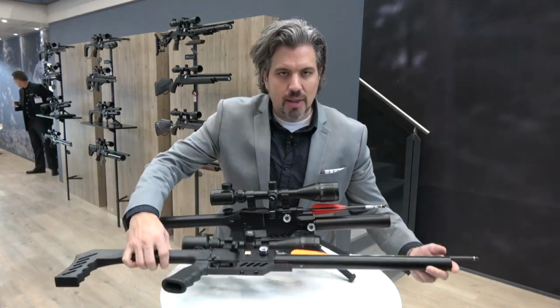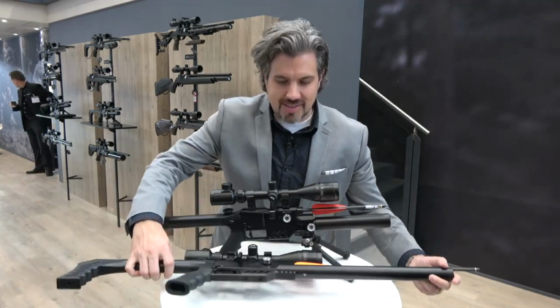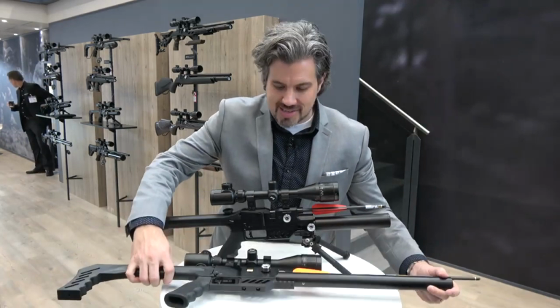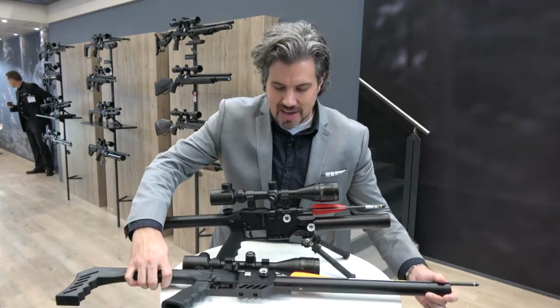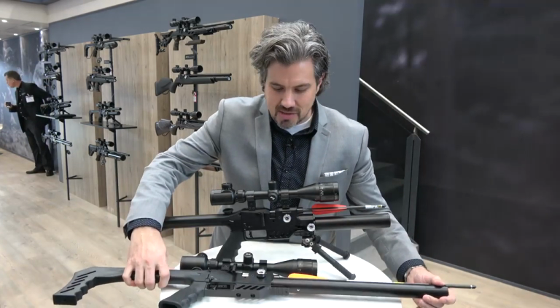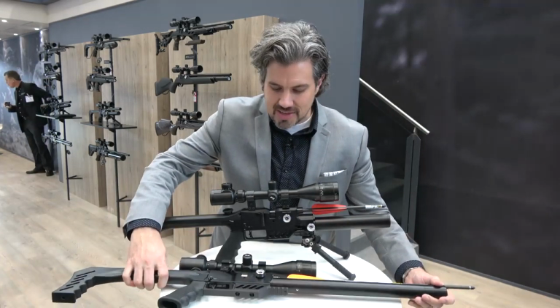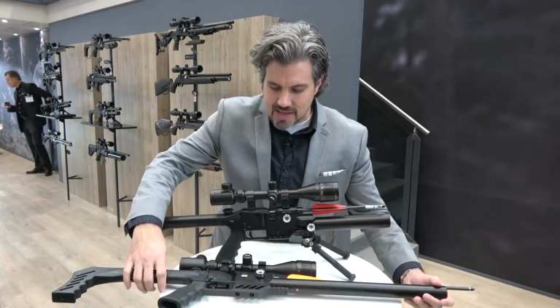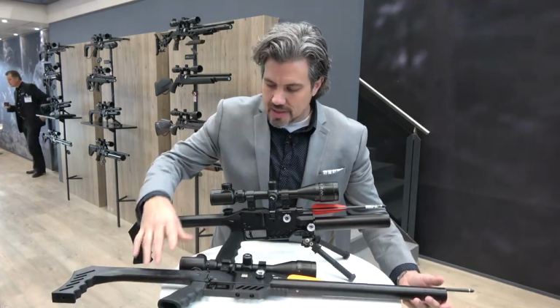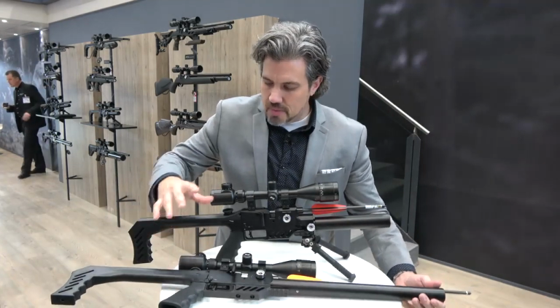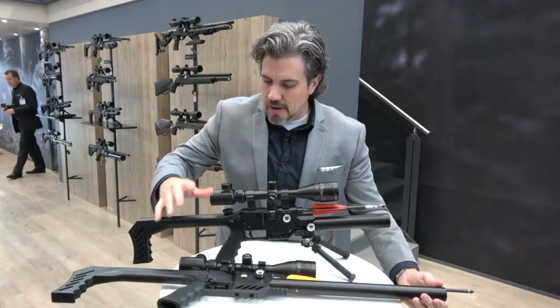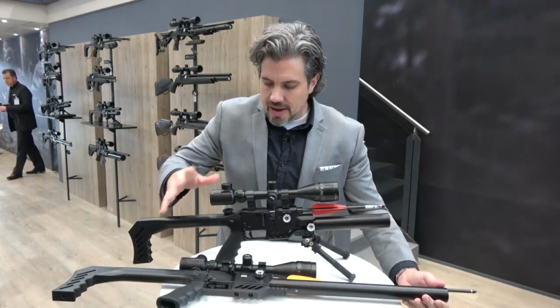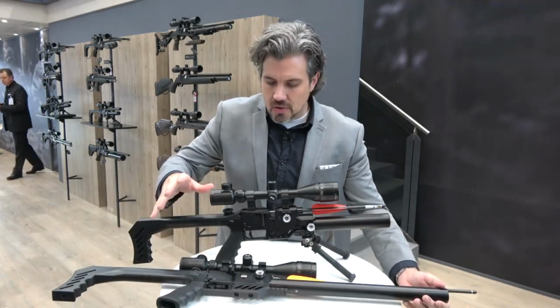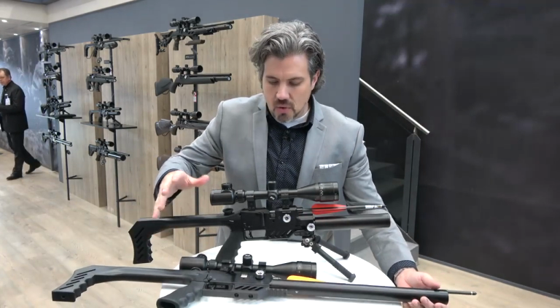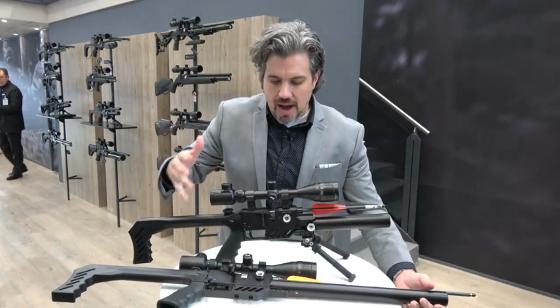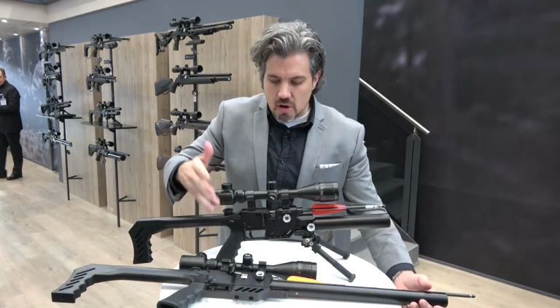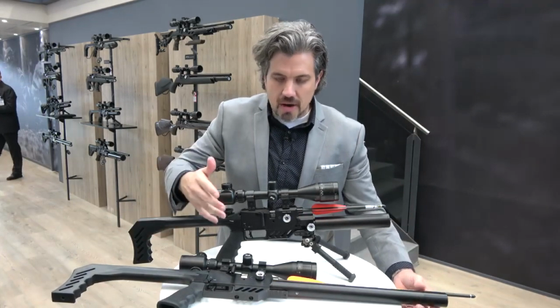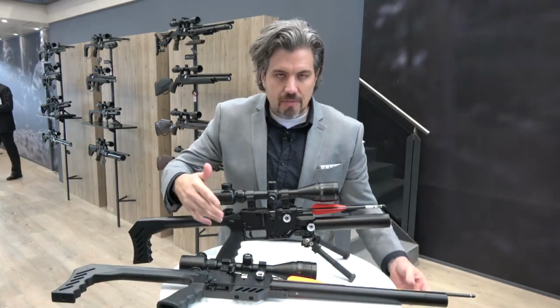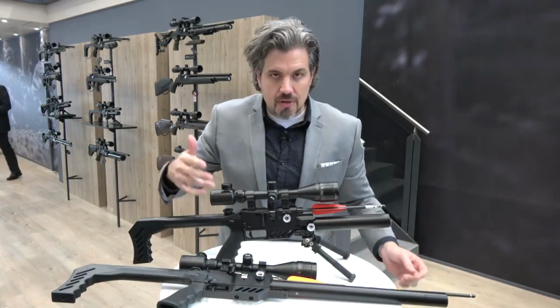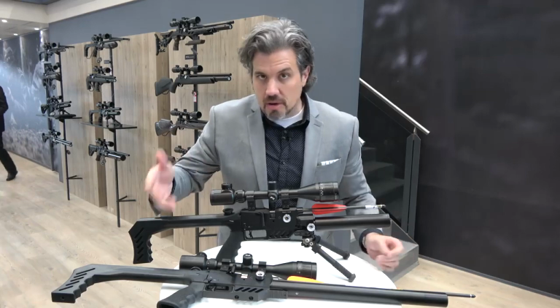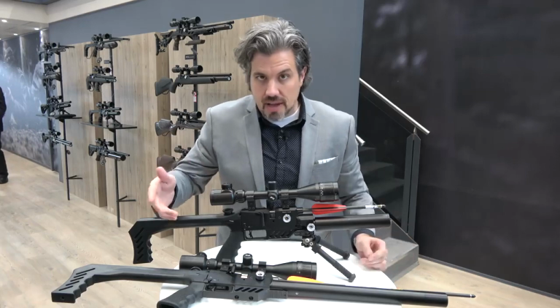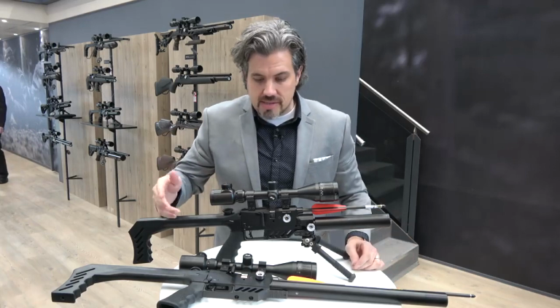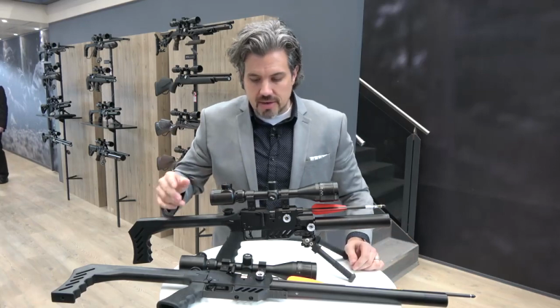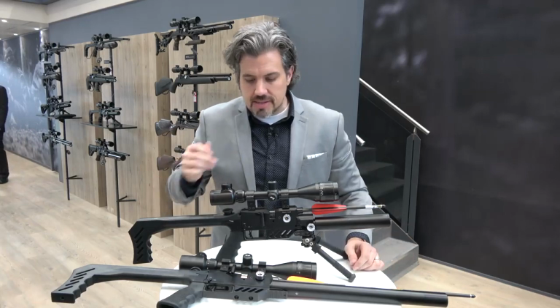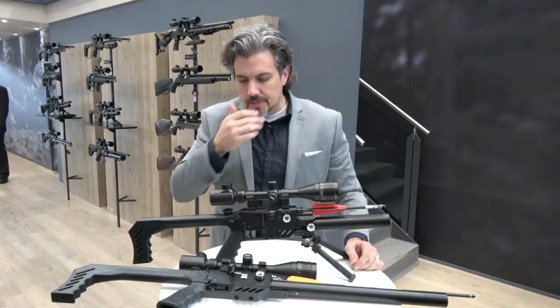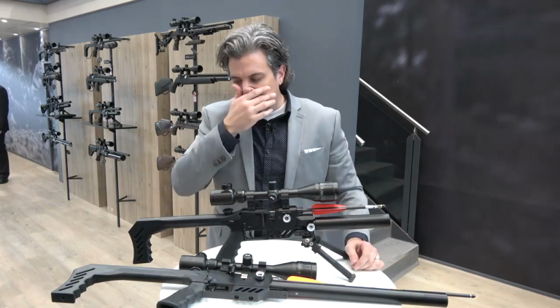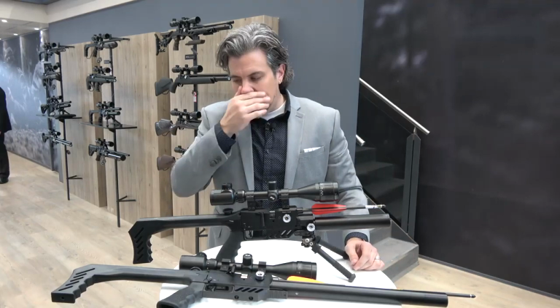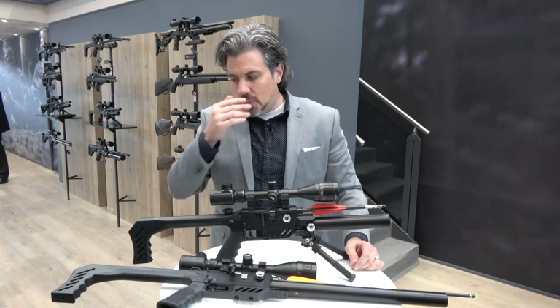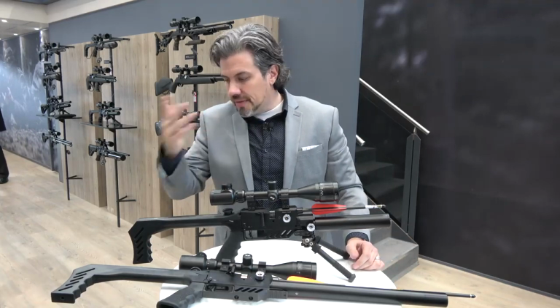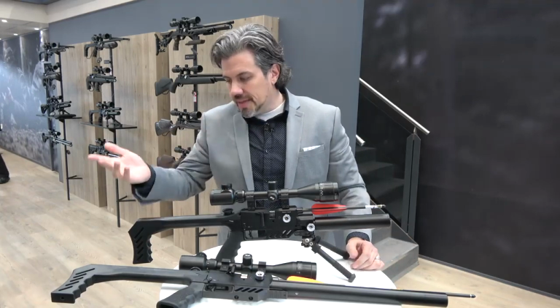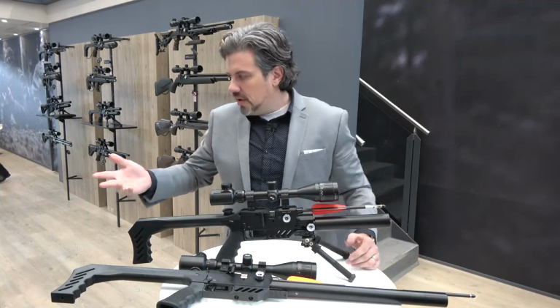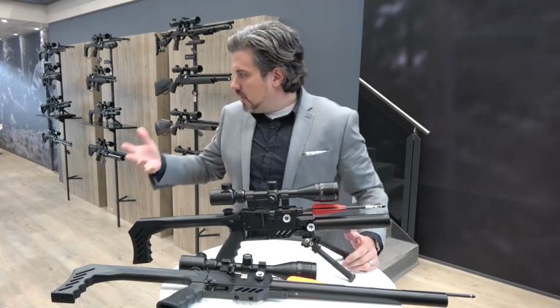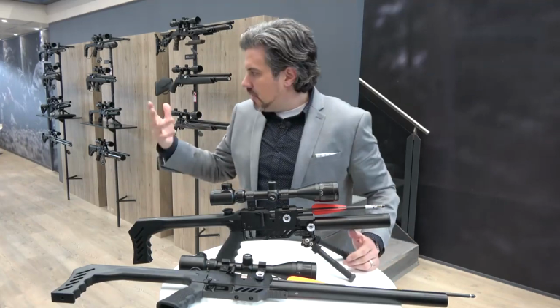You're gonna be Robin Hooding it, as everyone likes to say. So that's the brand new arrow barrel for the dream line series.